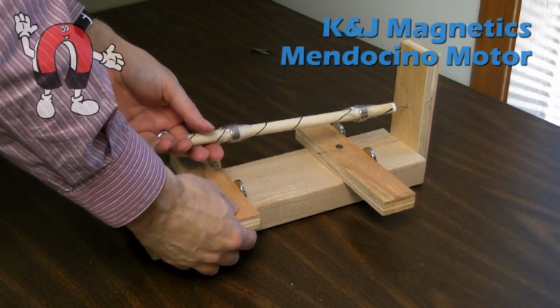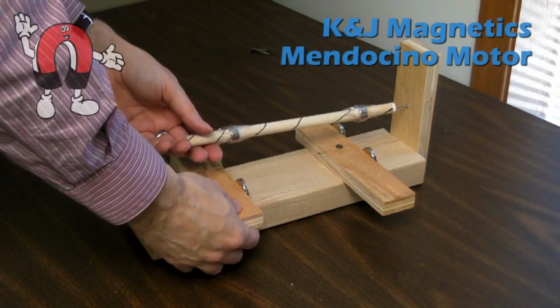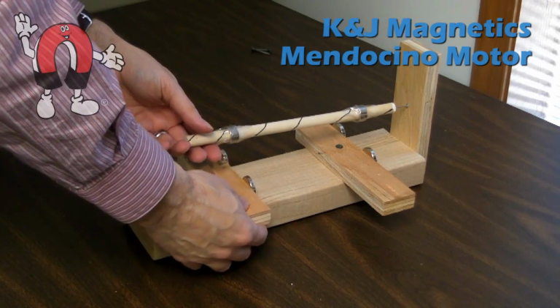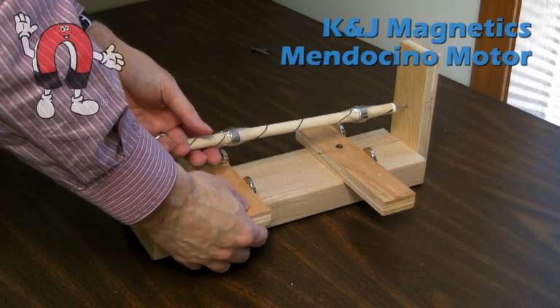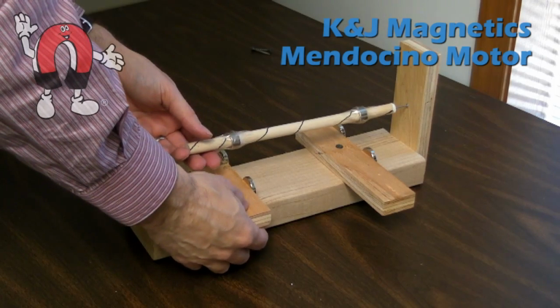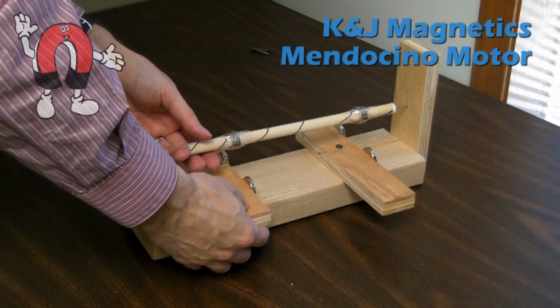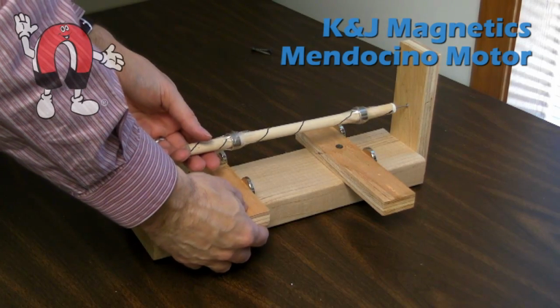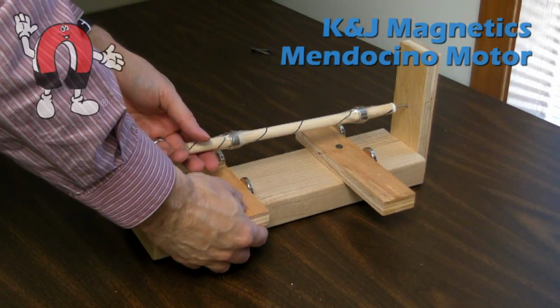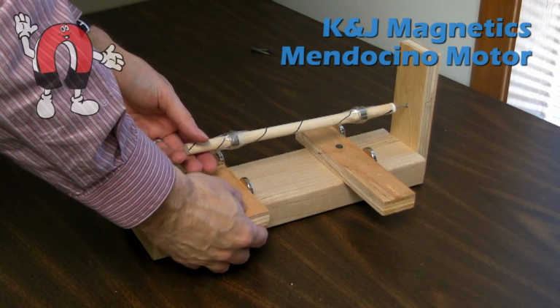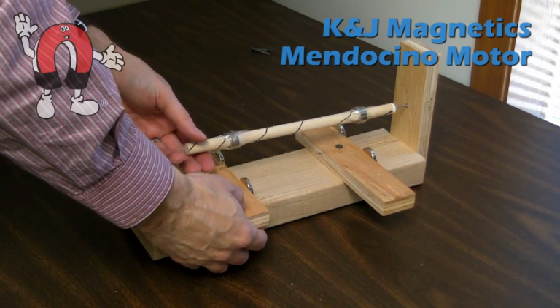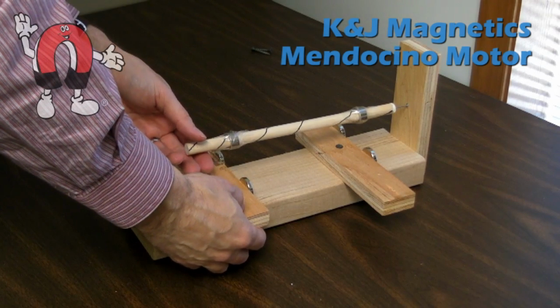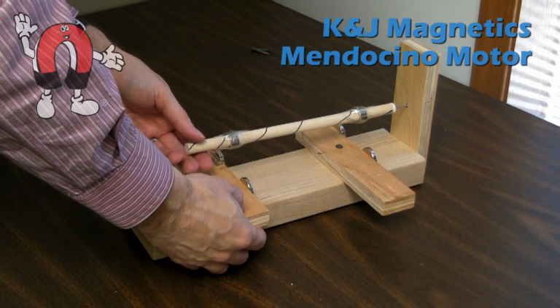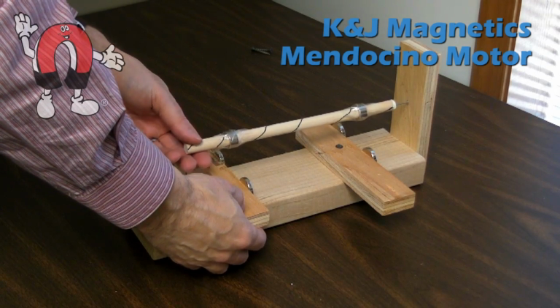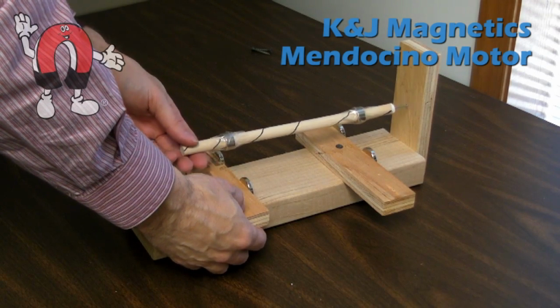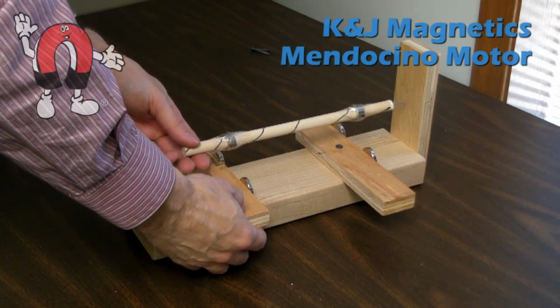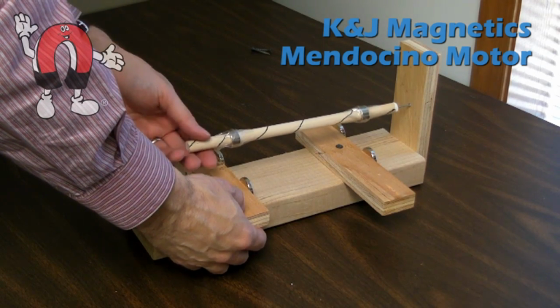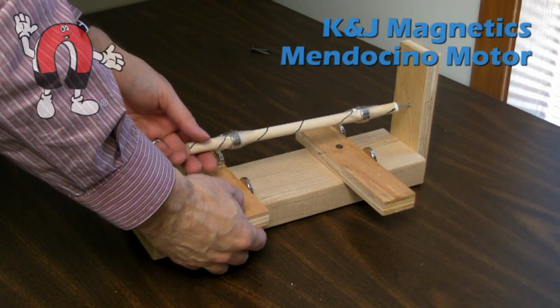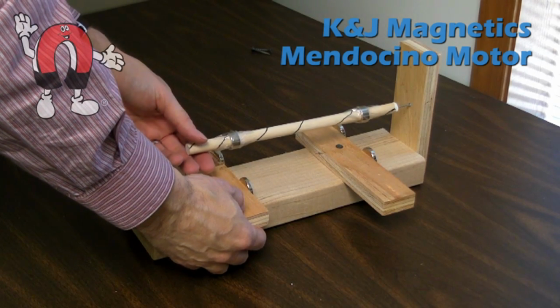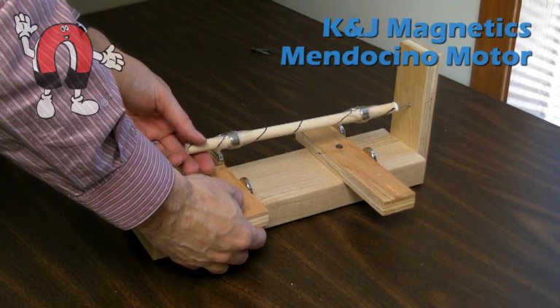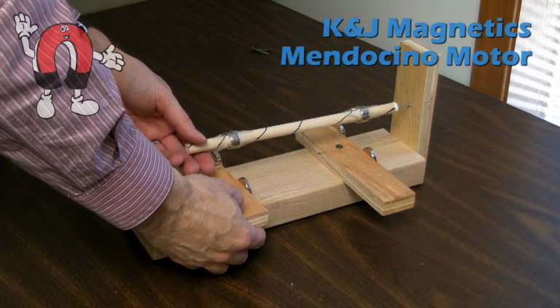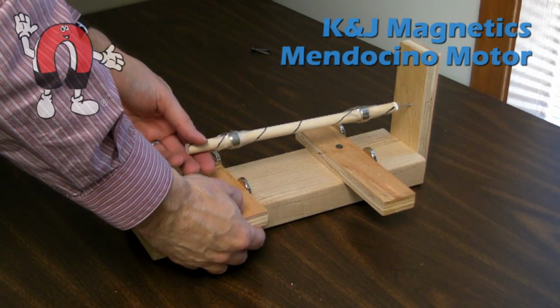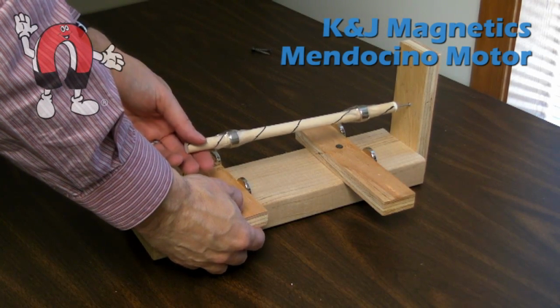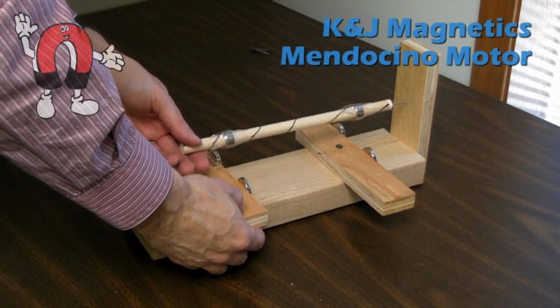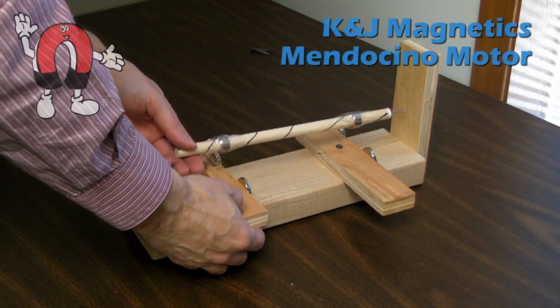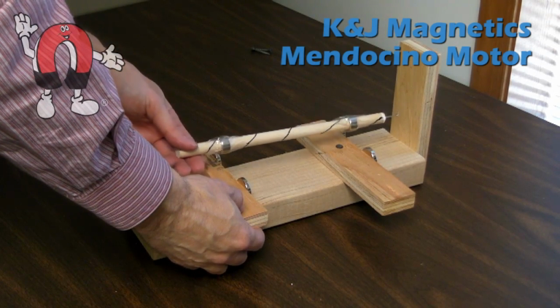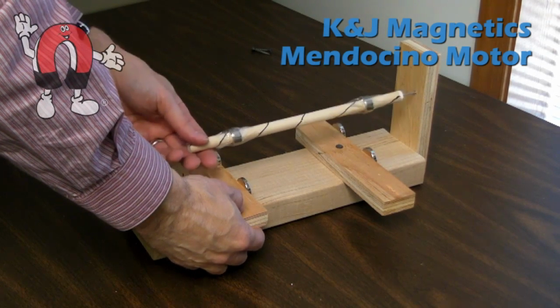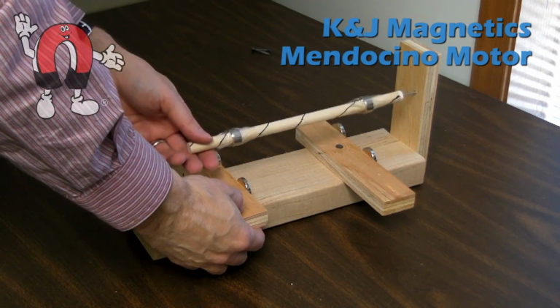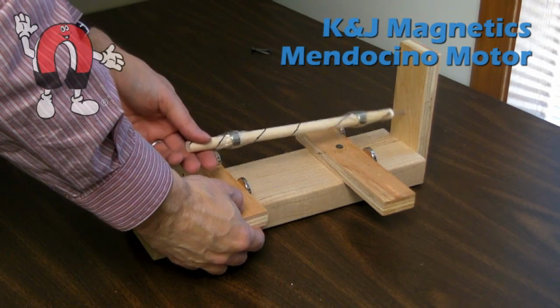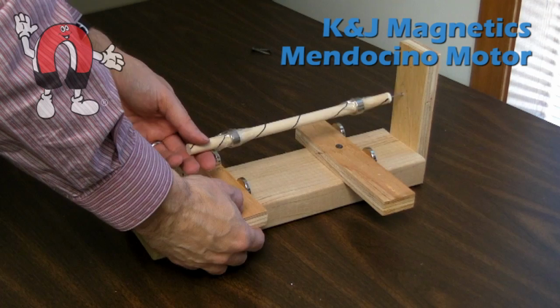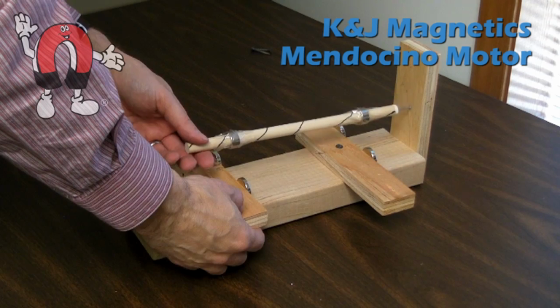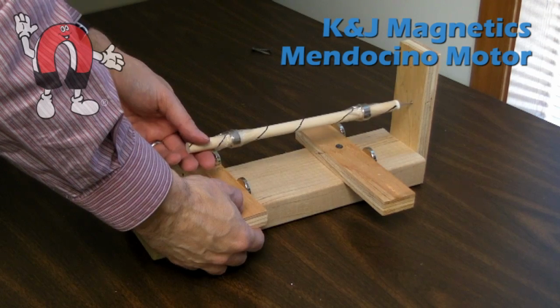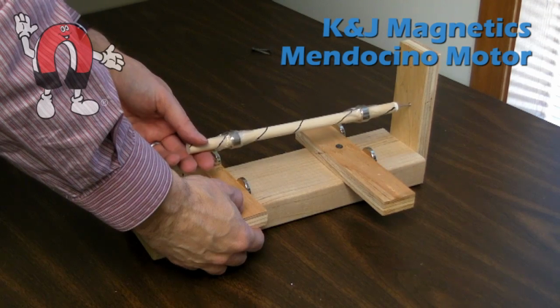And here we just double-check to make sure that the magnets on this set are directly underneath the magnets of the shaft.